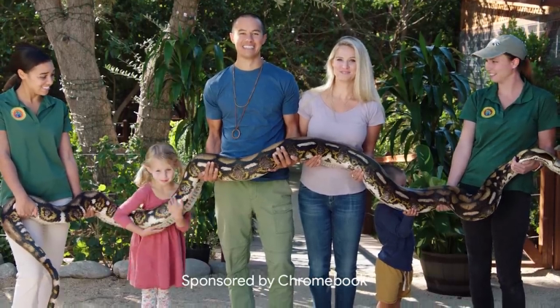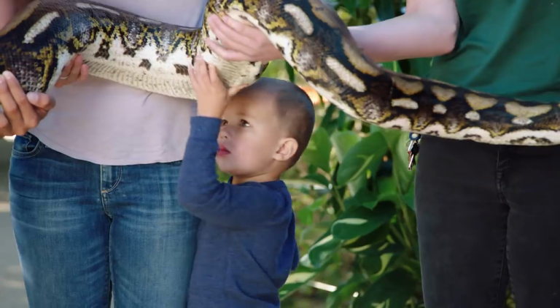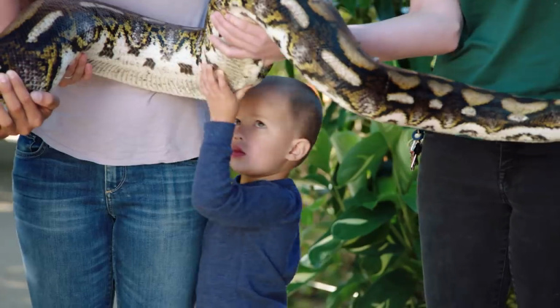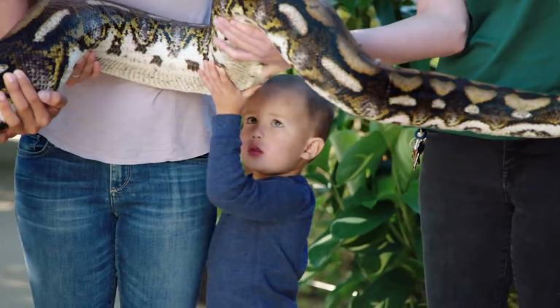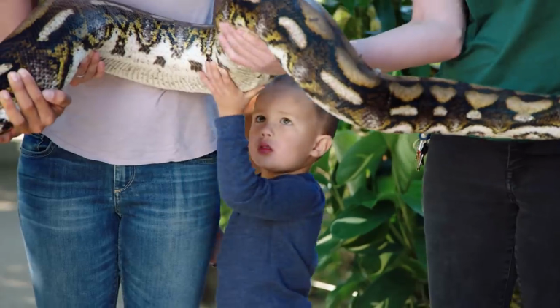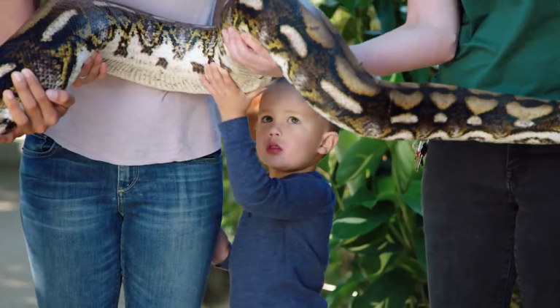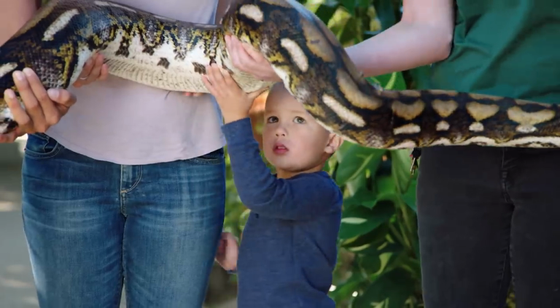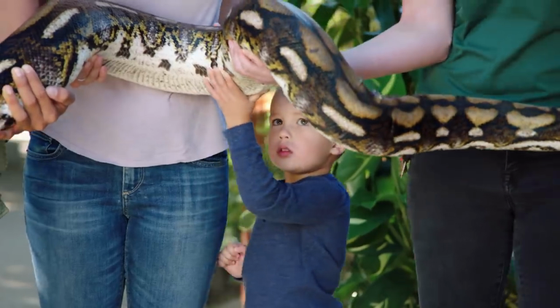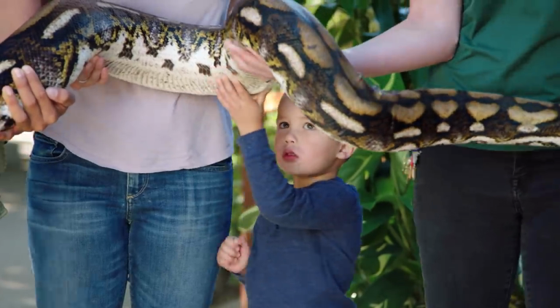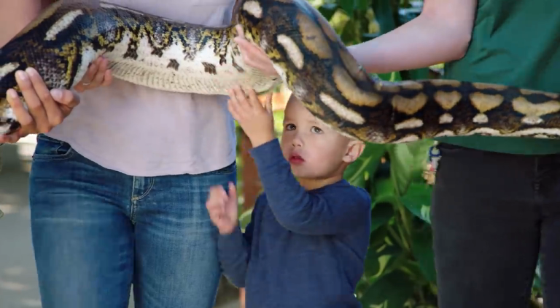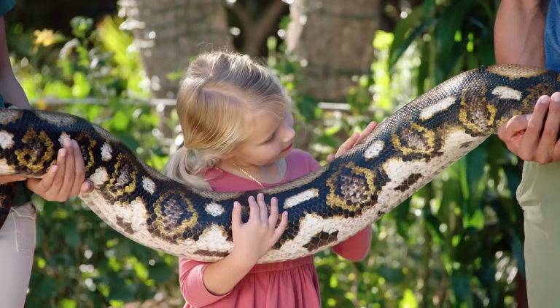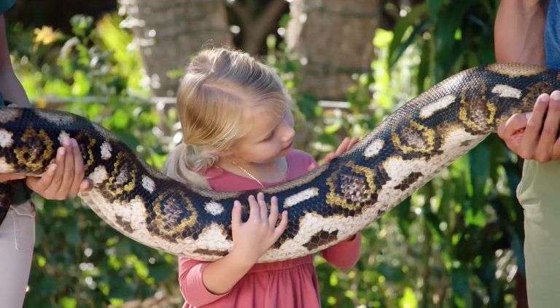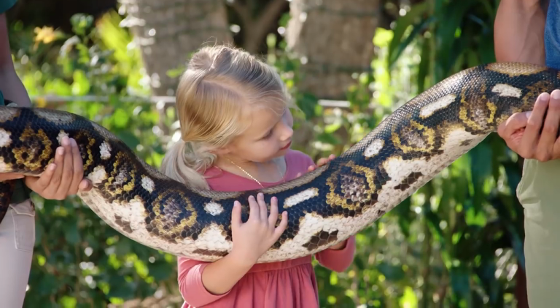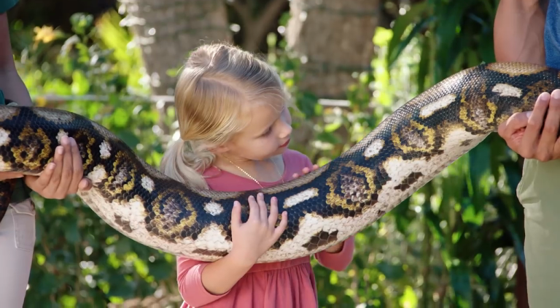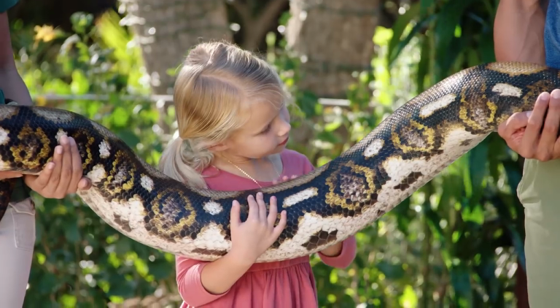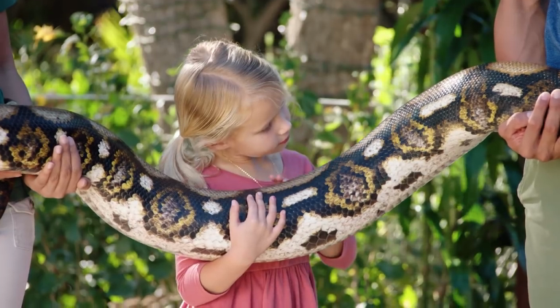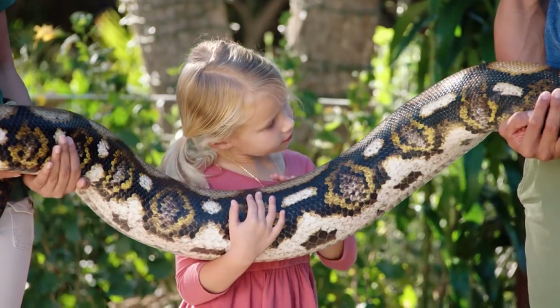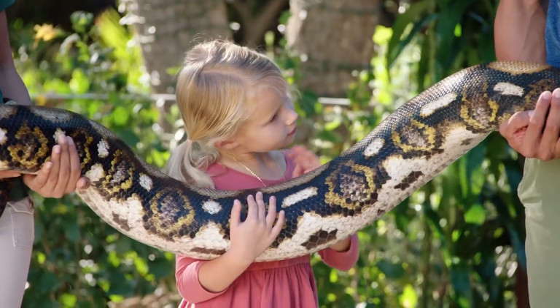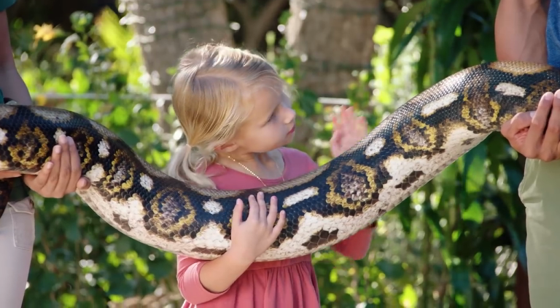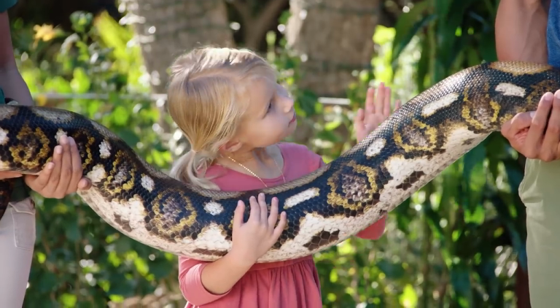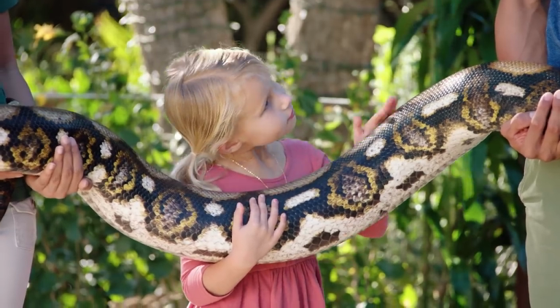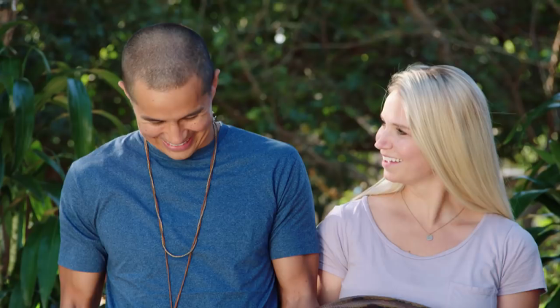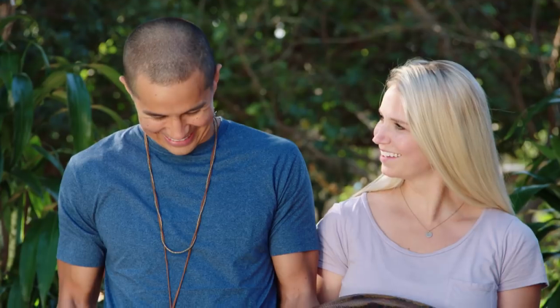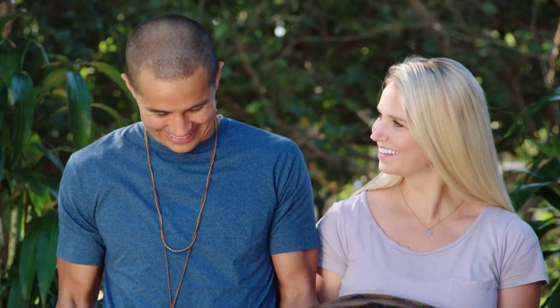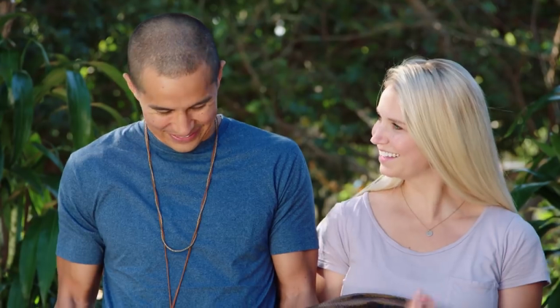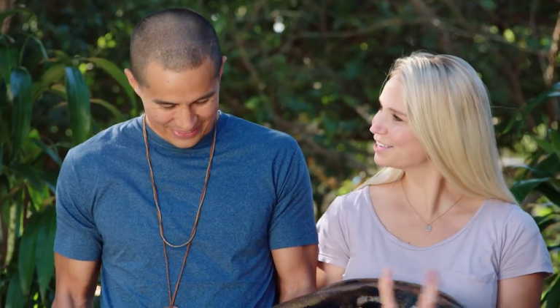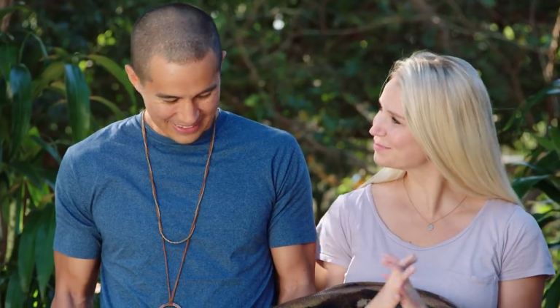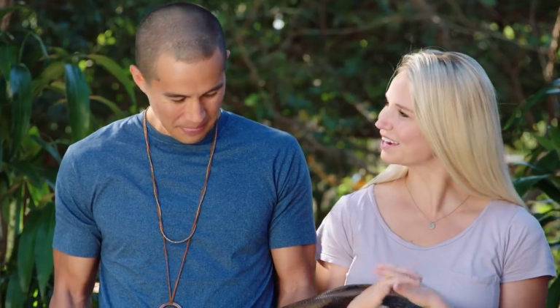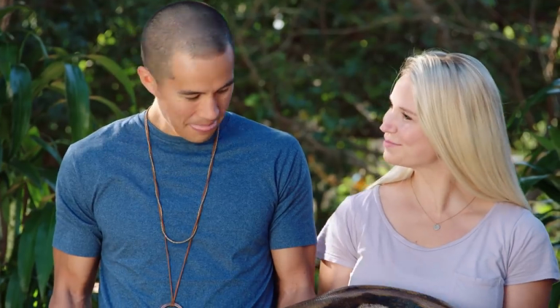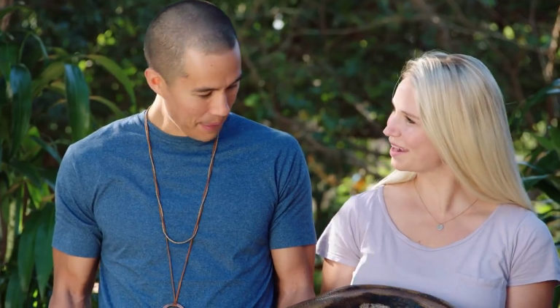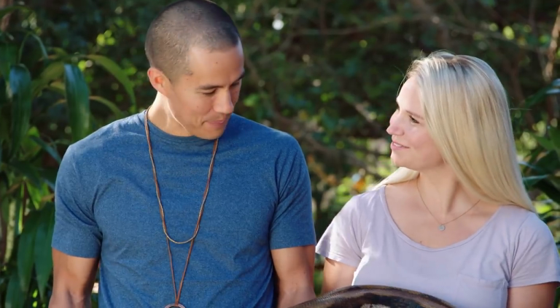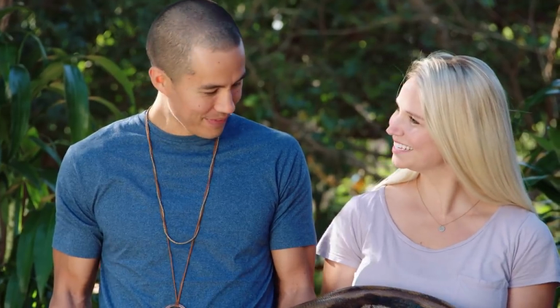I will say I'm not a snake person, but I'm doing okay. Like, look at me. Are you proud of me?